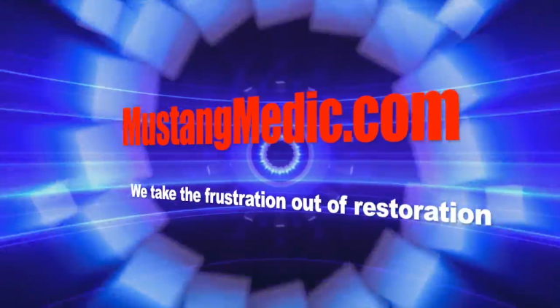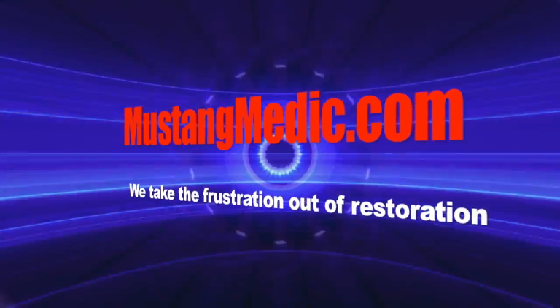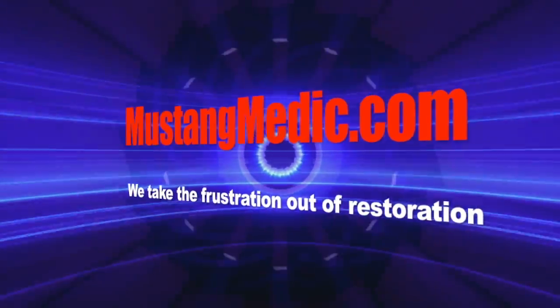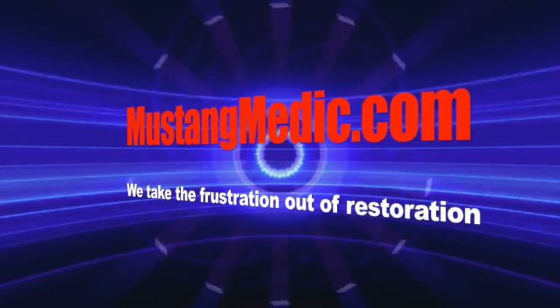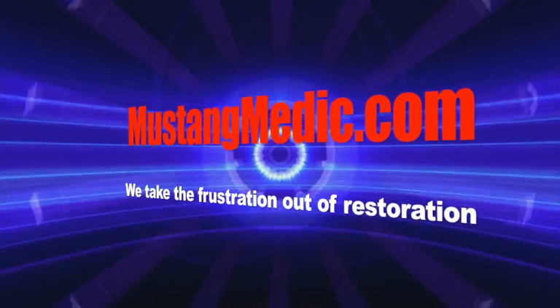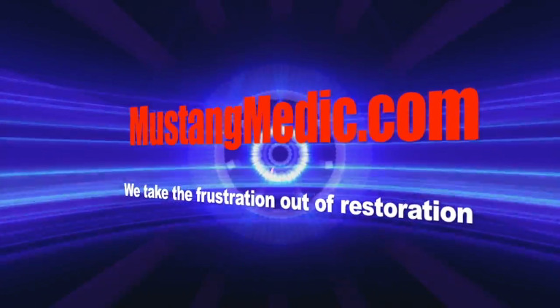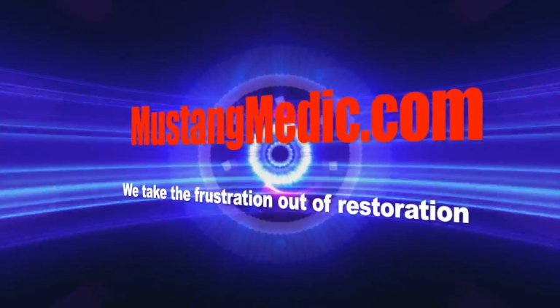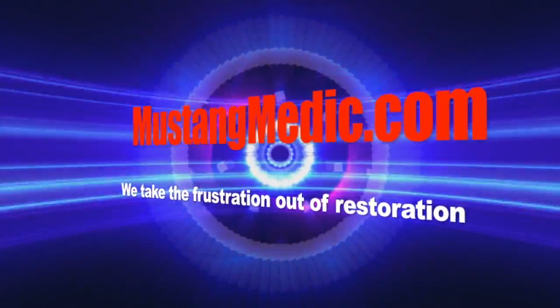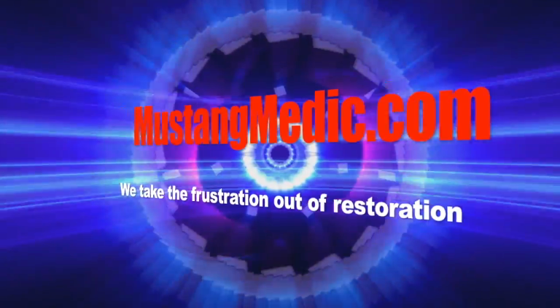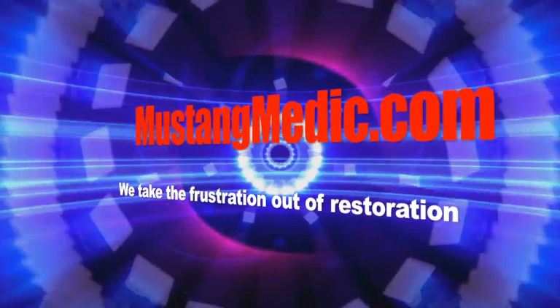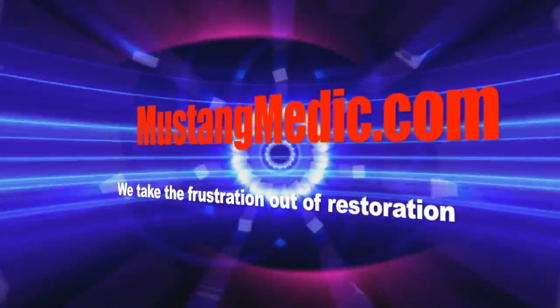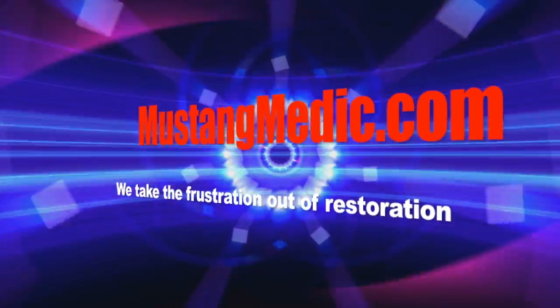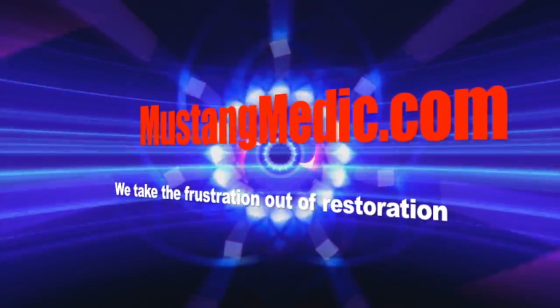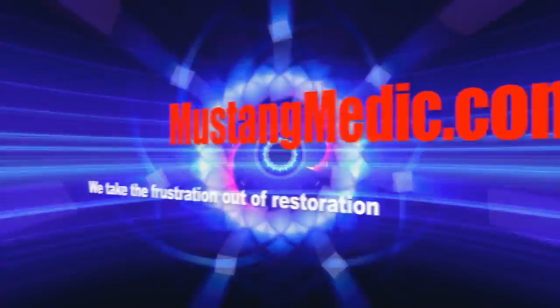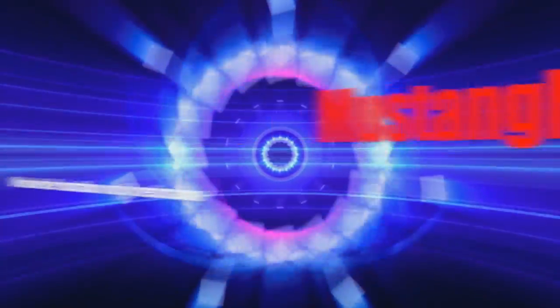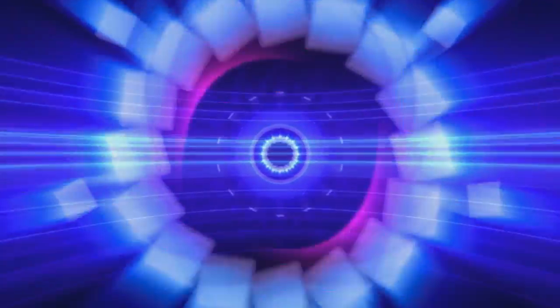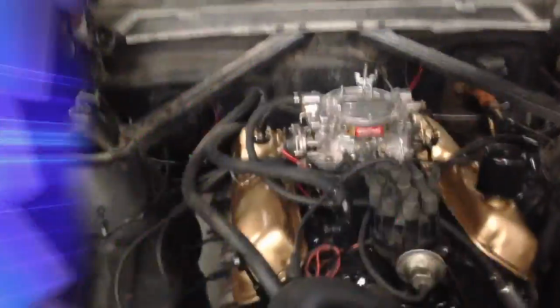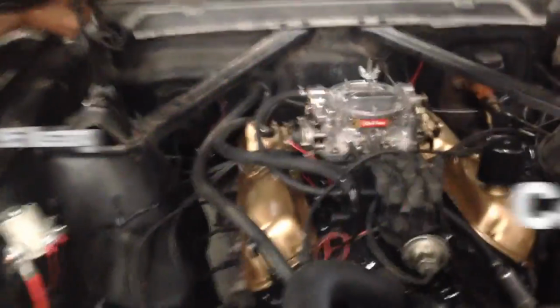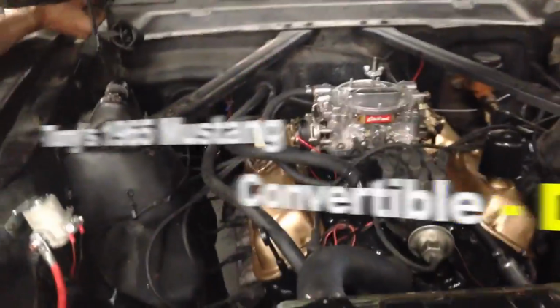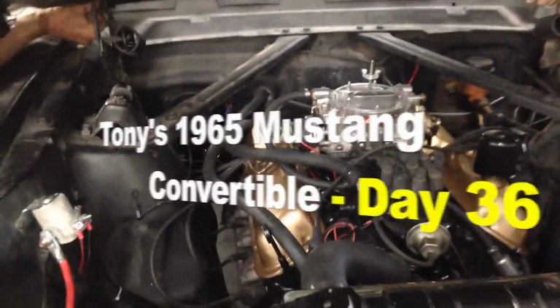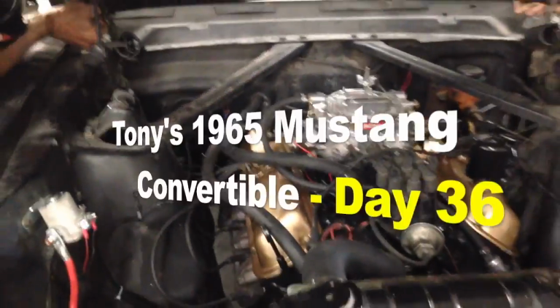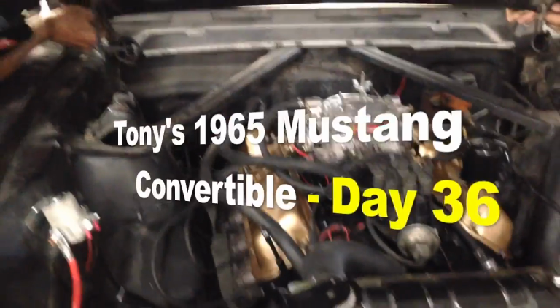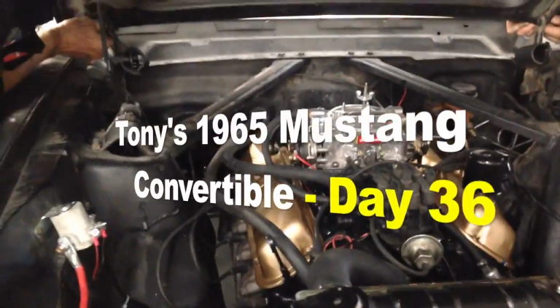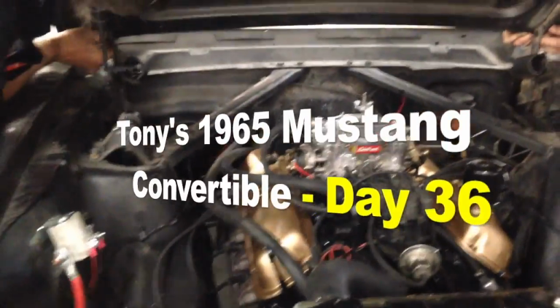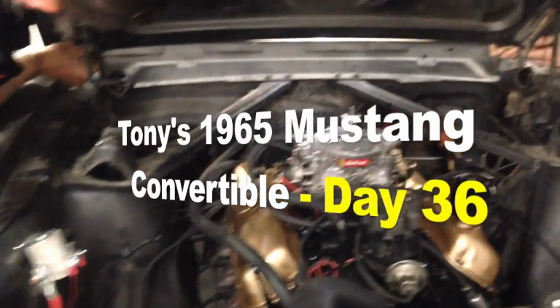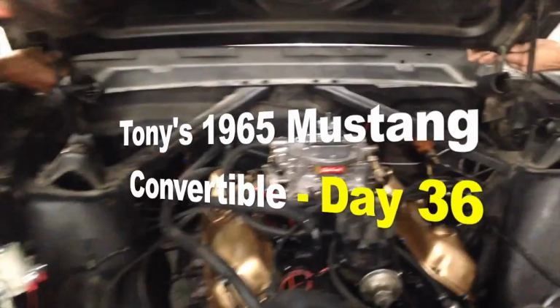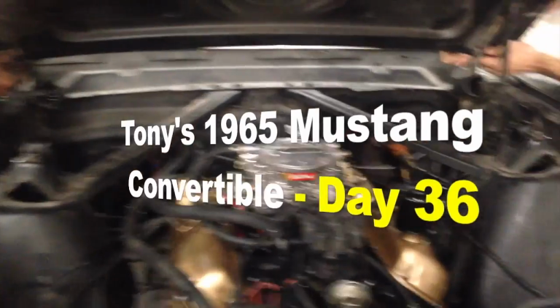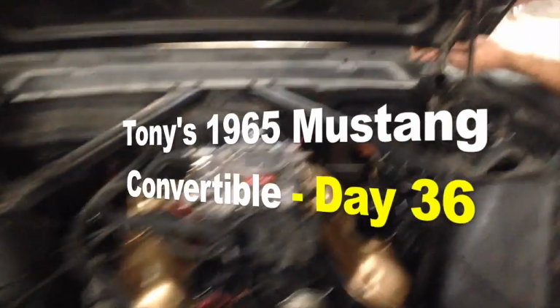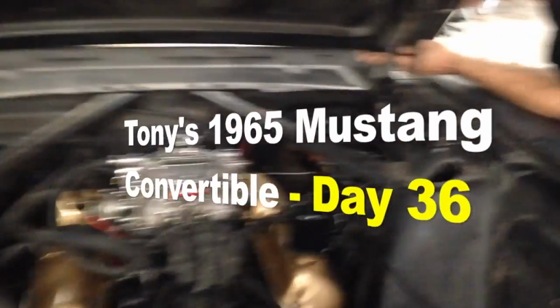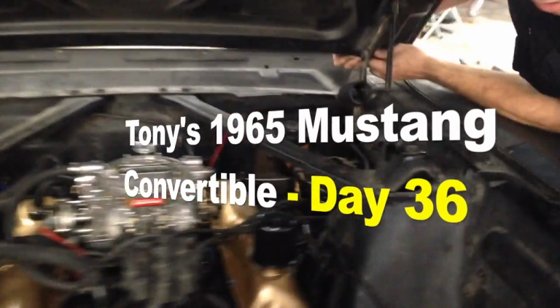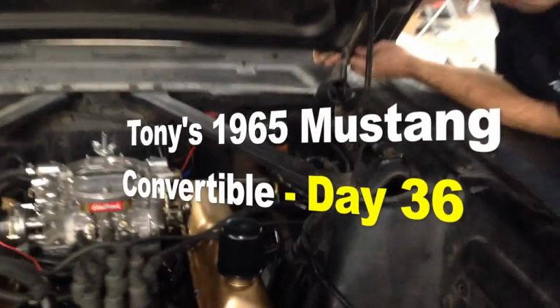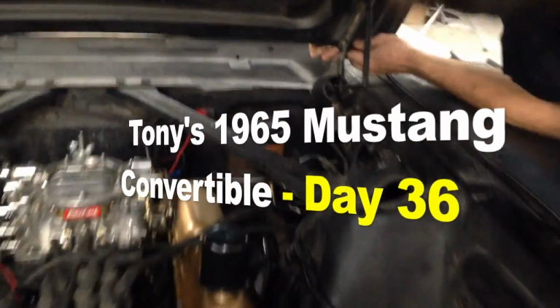Mustangmedic.com — we take the frustration out of restoration.